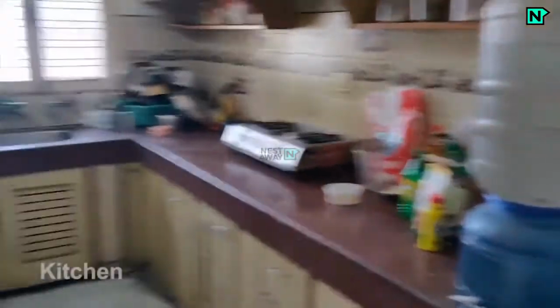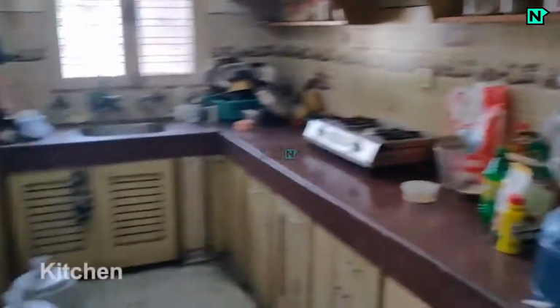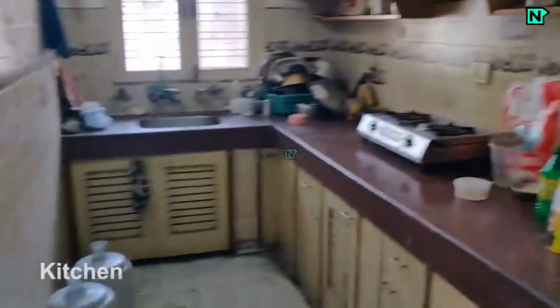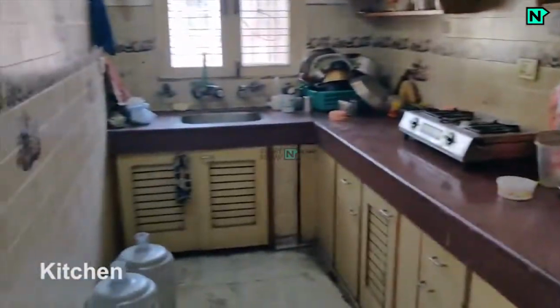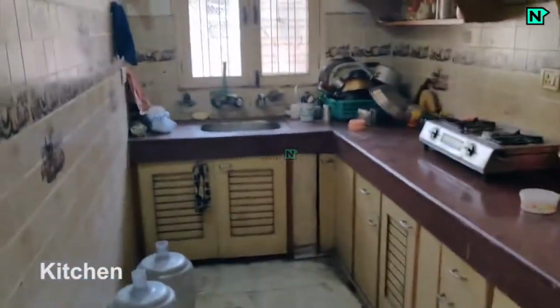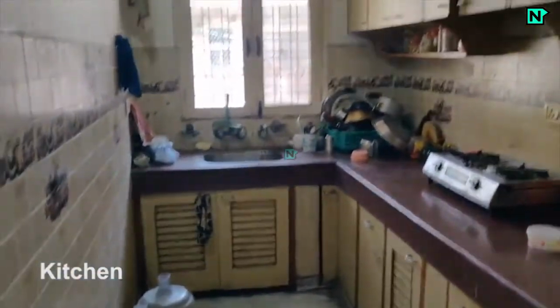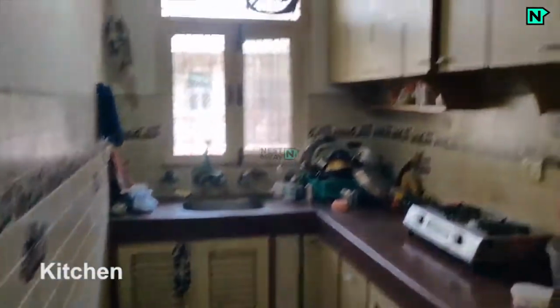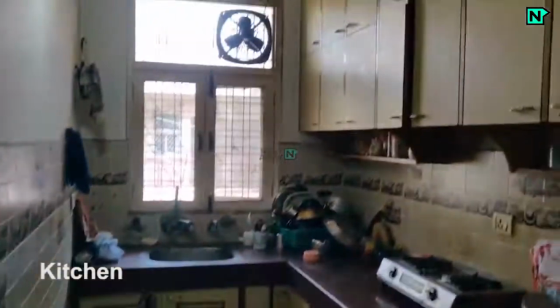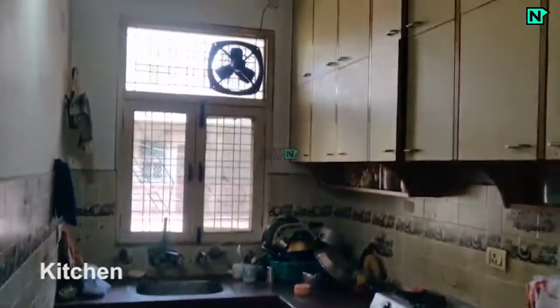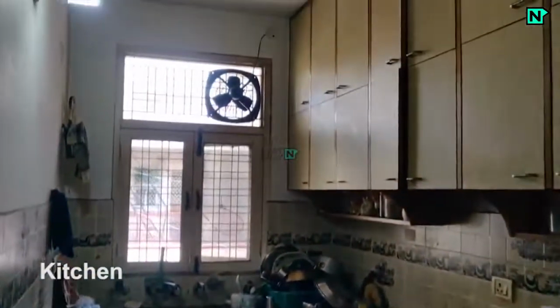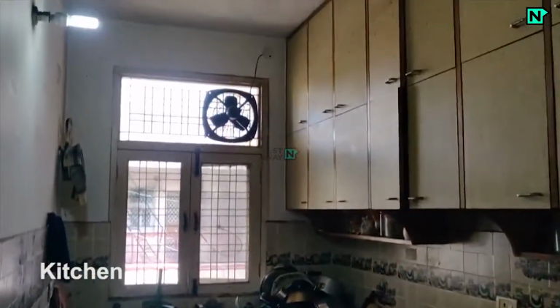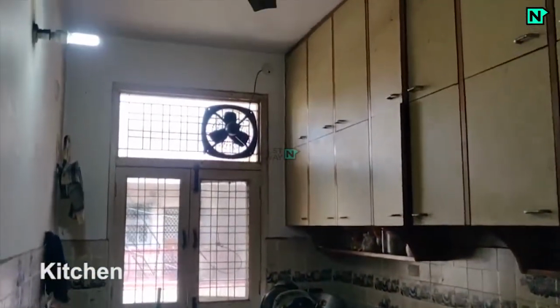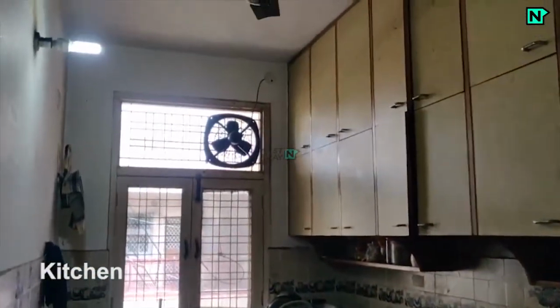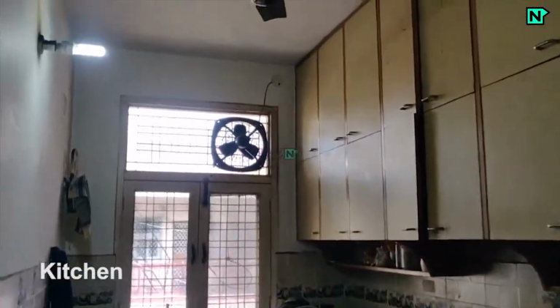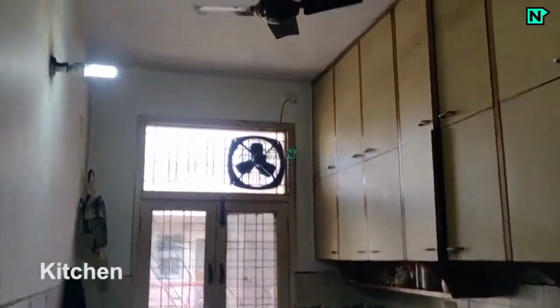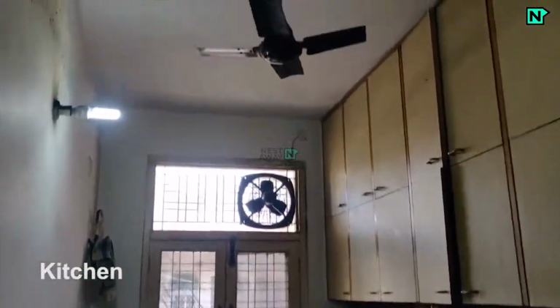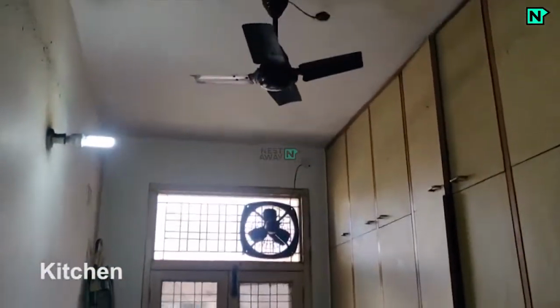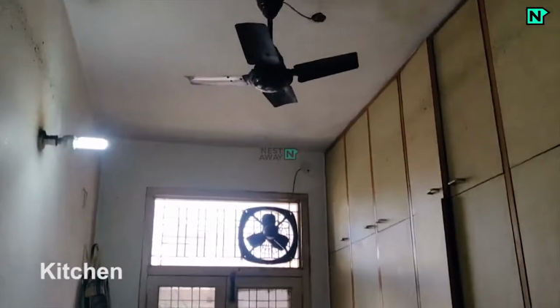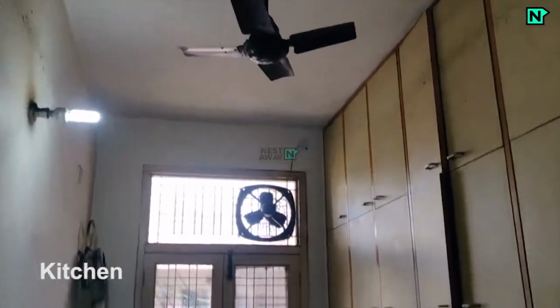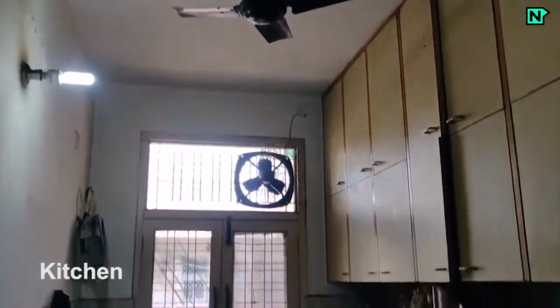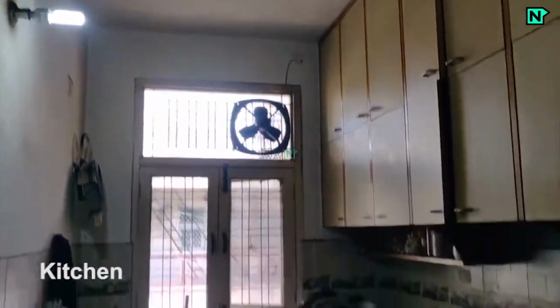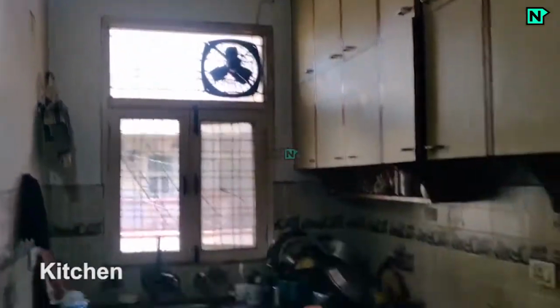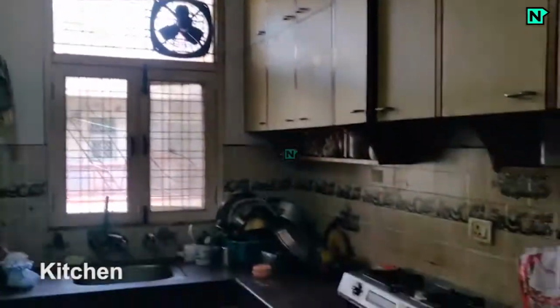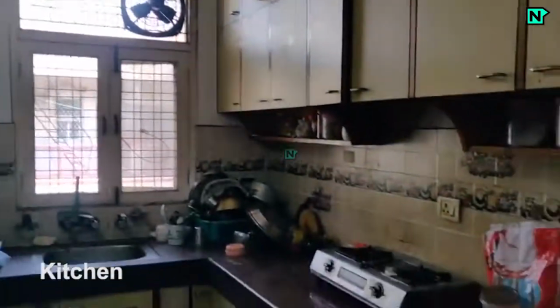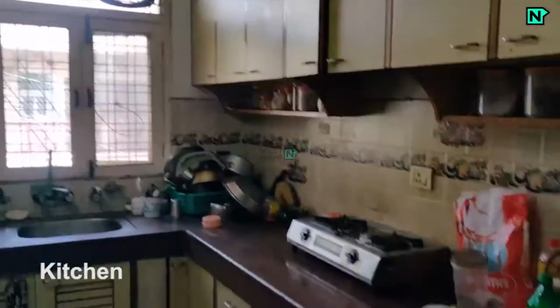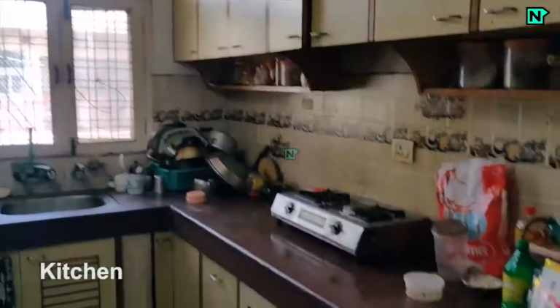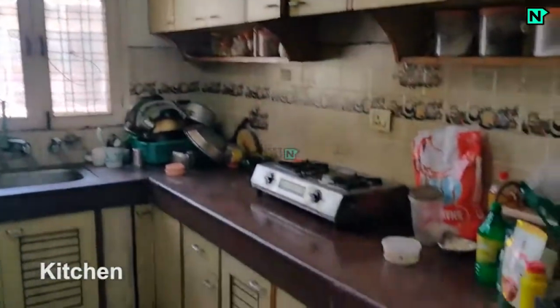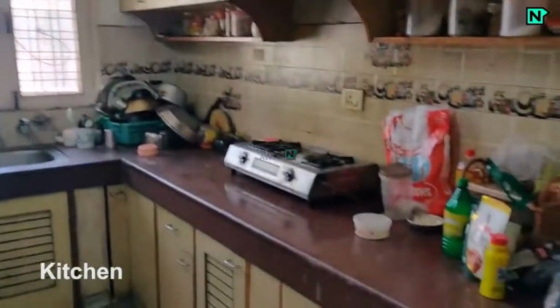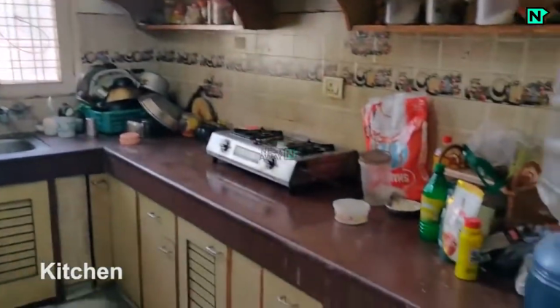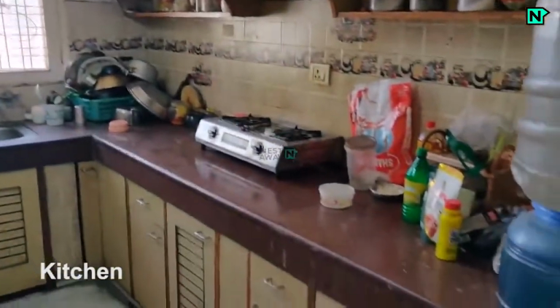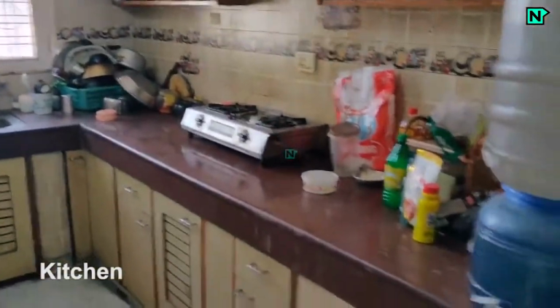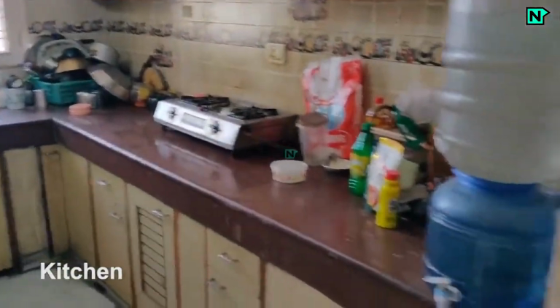This is the kitchen. Fridge, gas stove, and basic amenities.